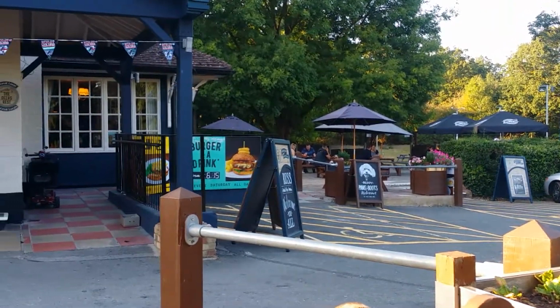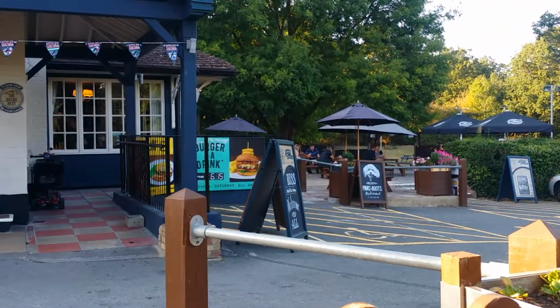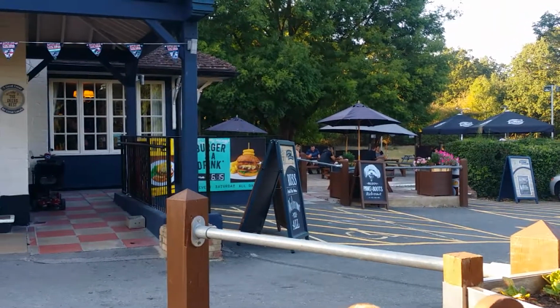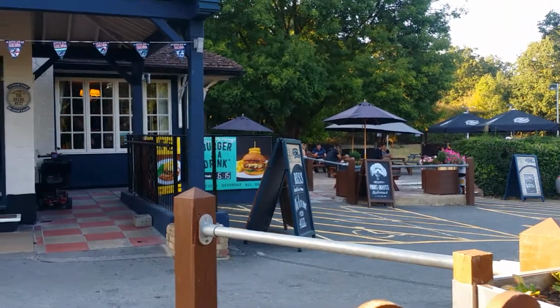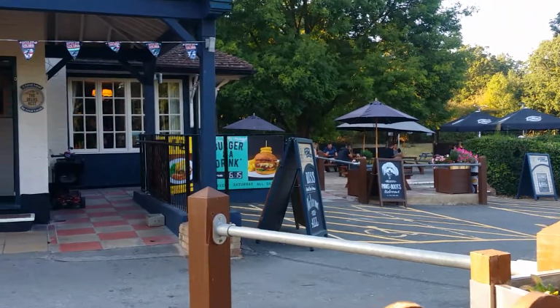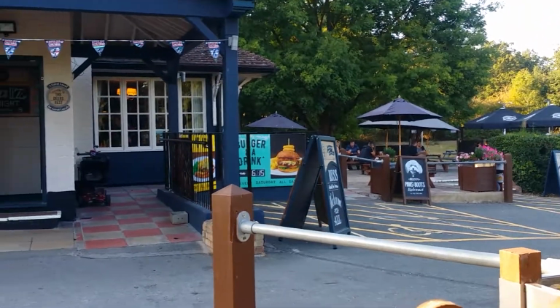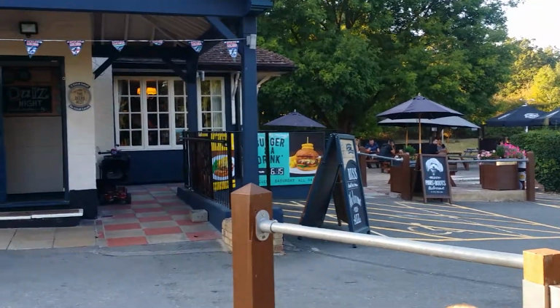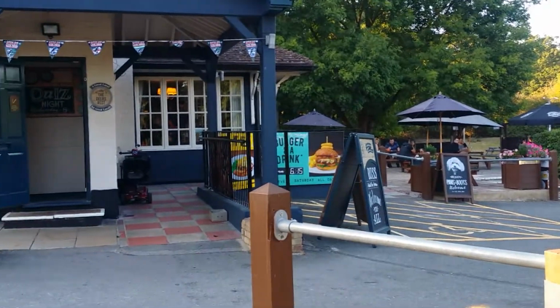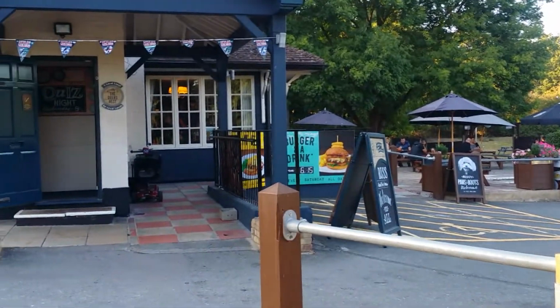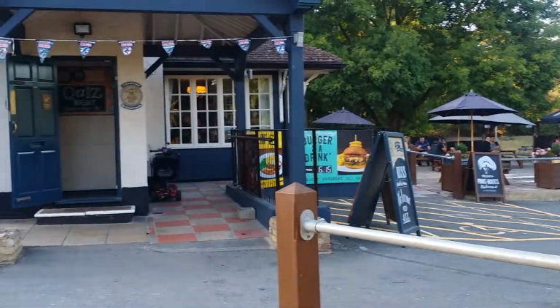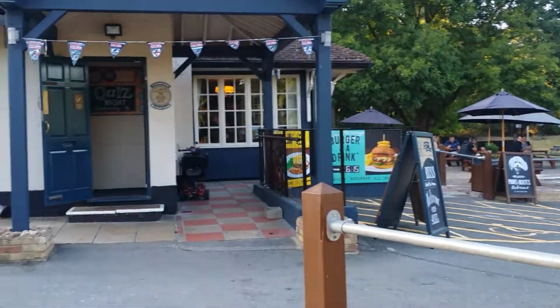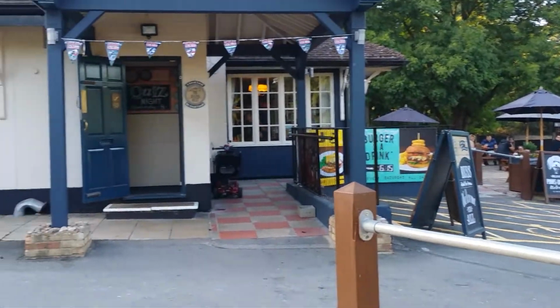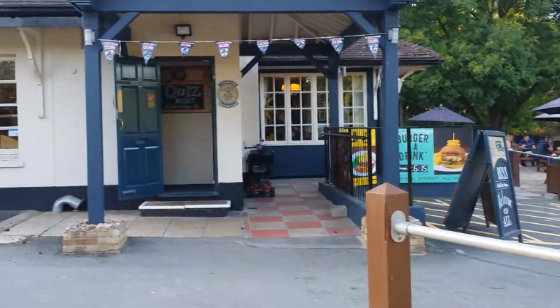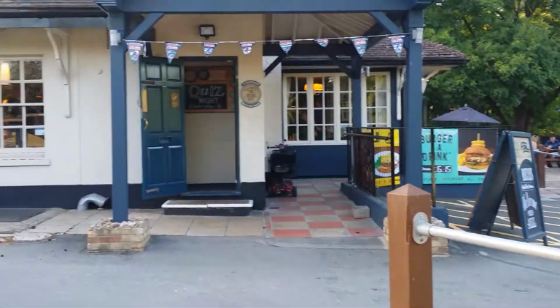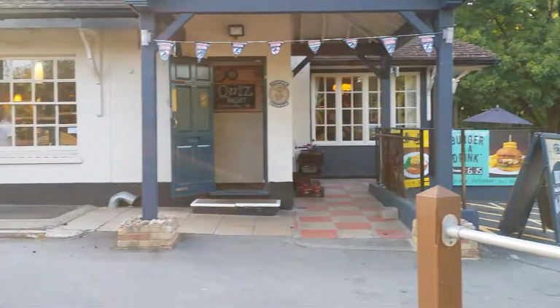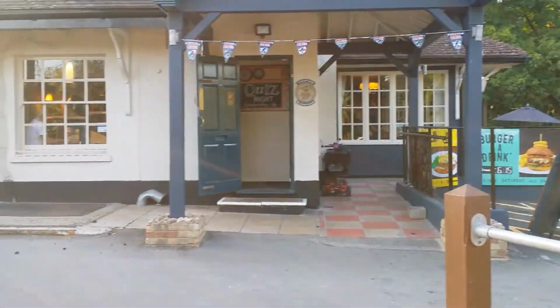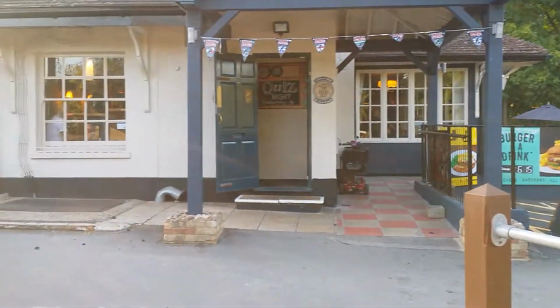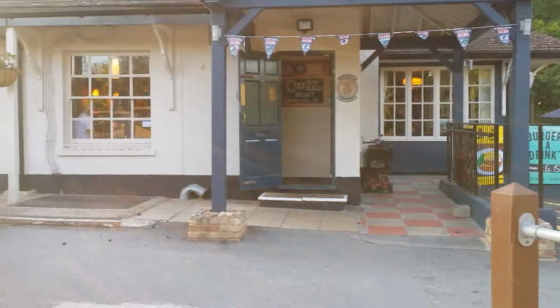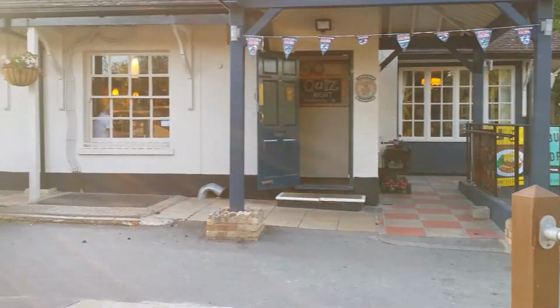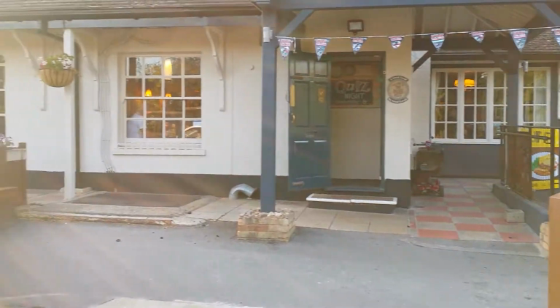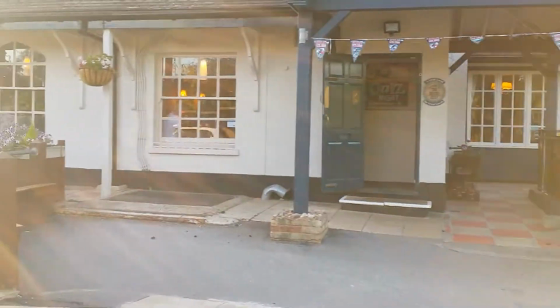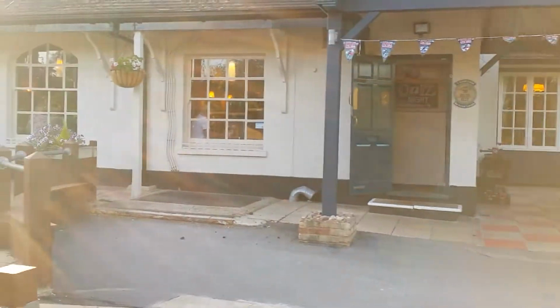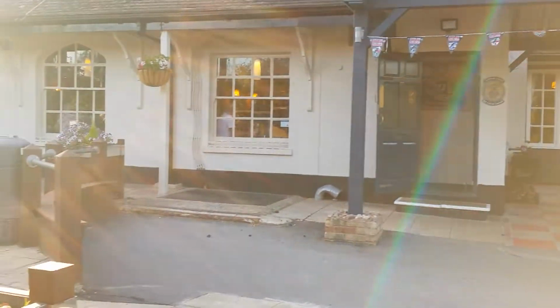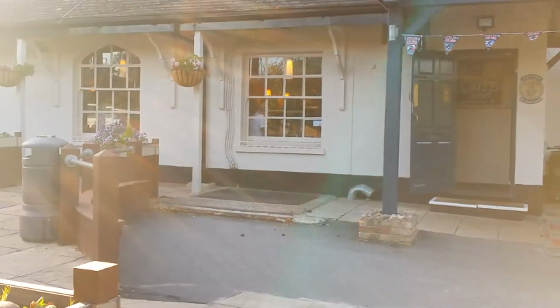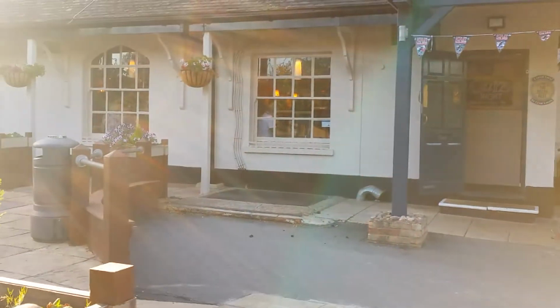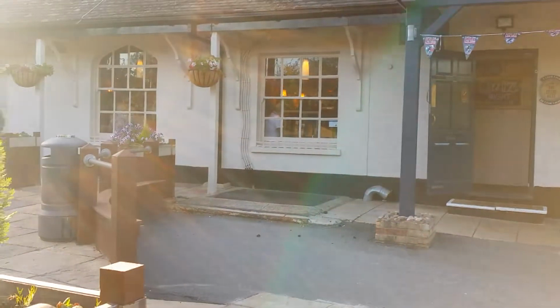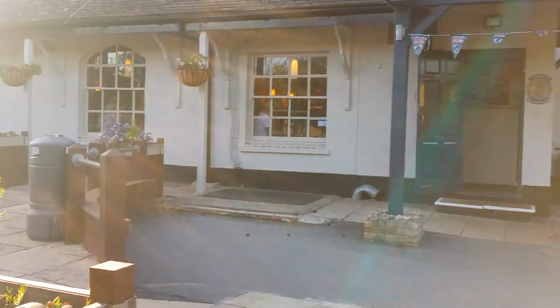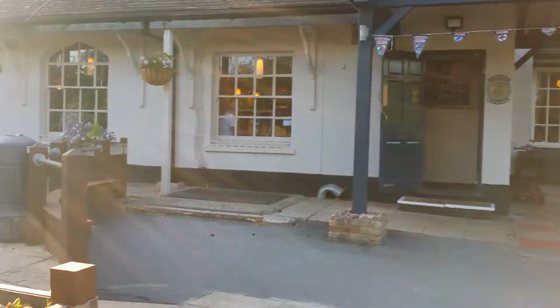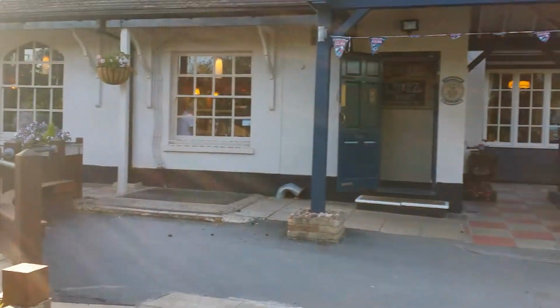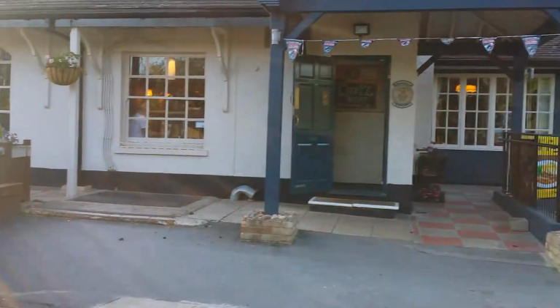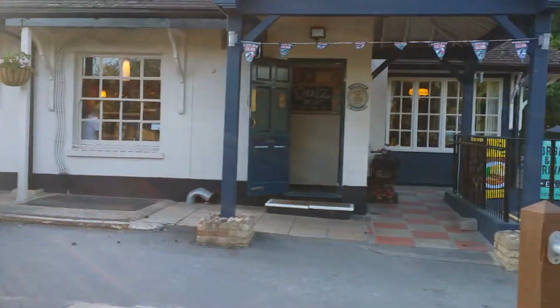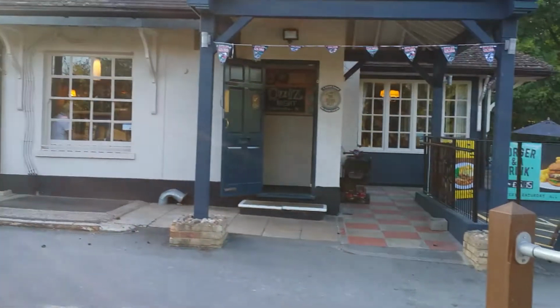This is just what you need in the Ingeborne Way when you're going for a walk — a nice old pub. It's called the Deer's Rest.